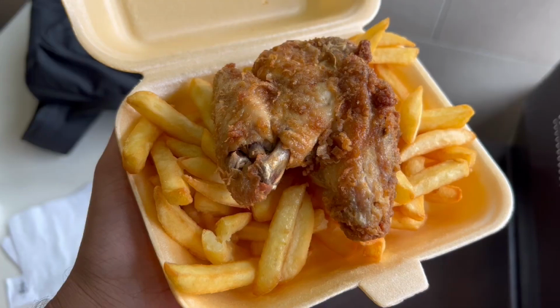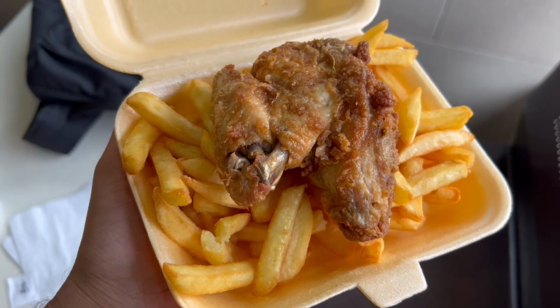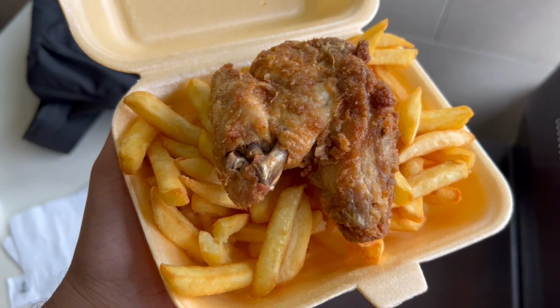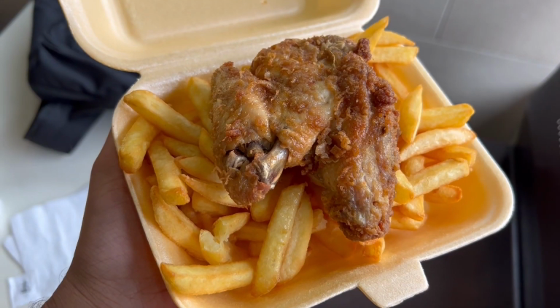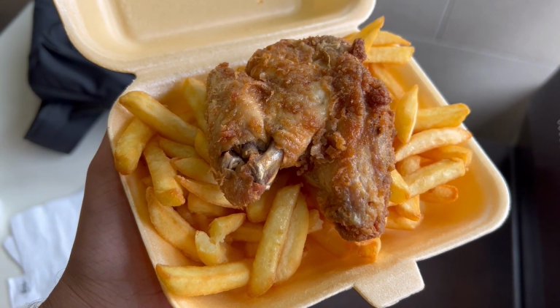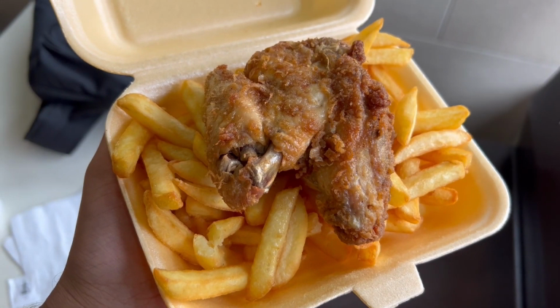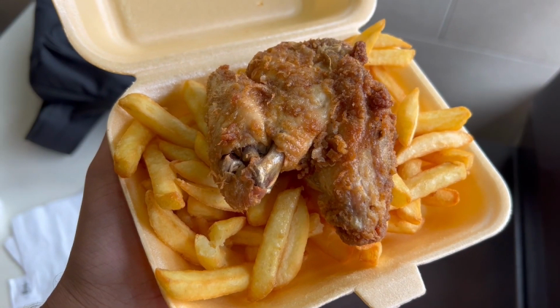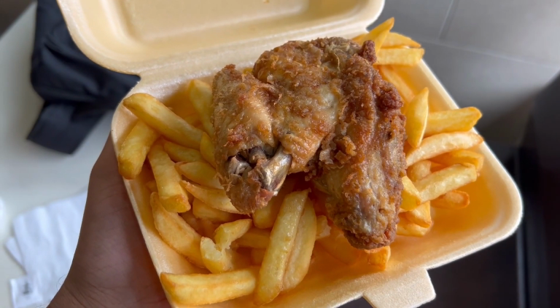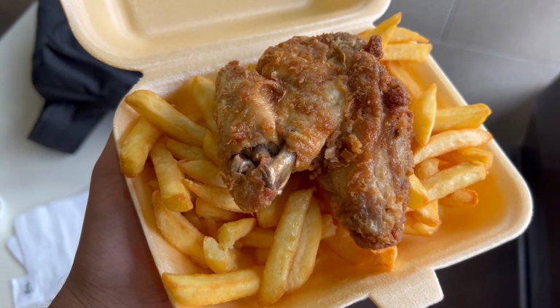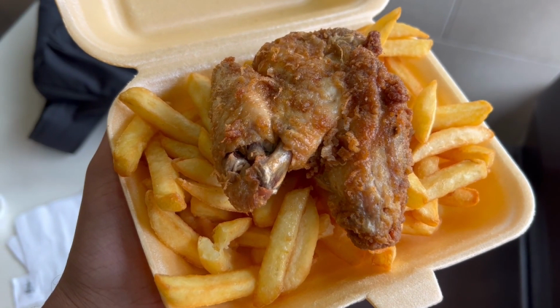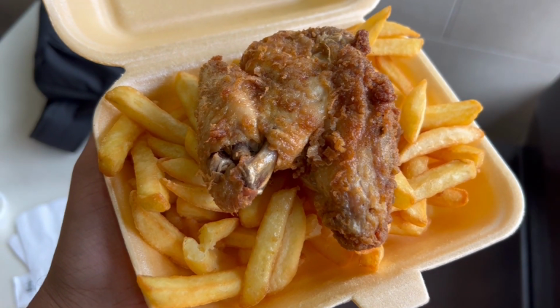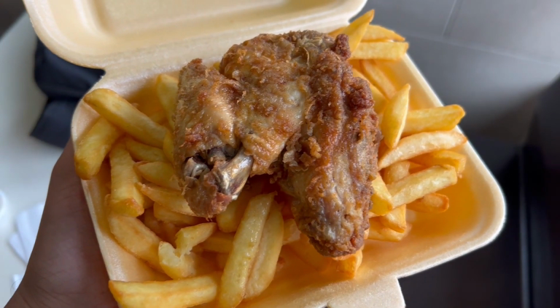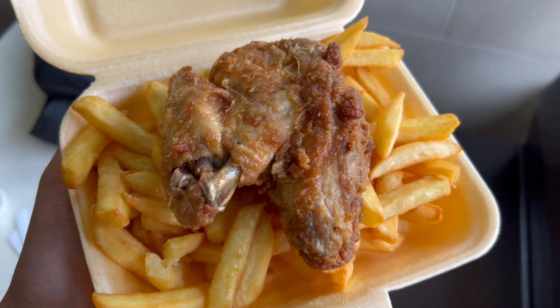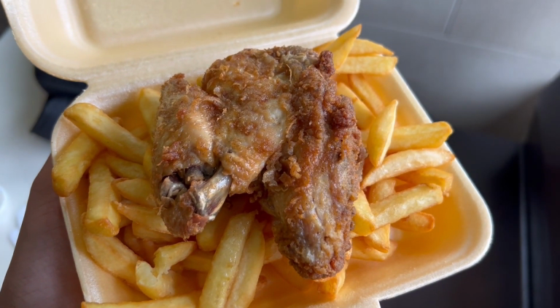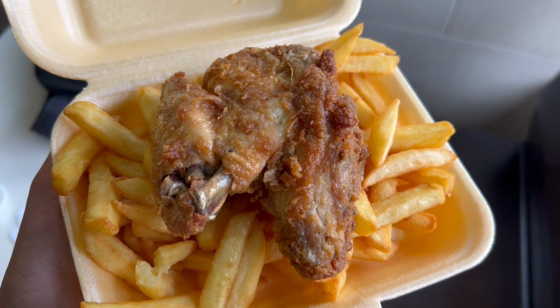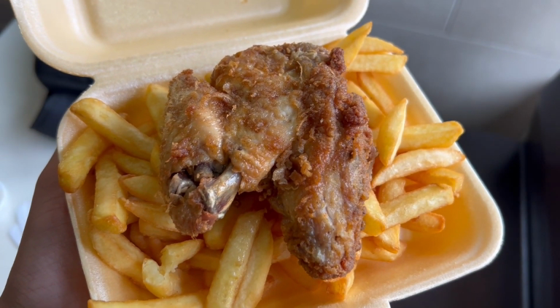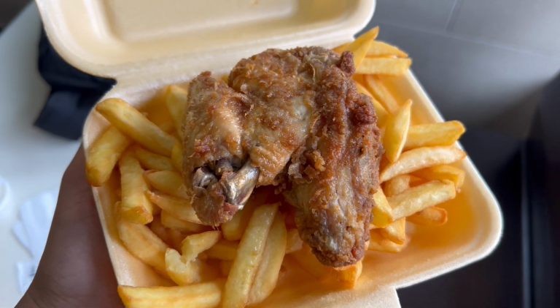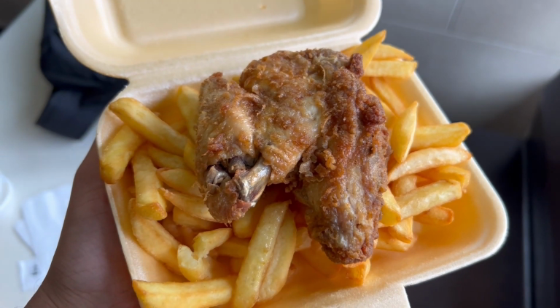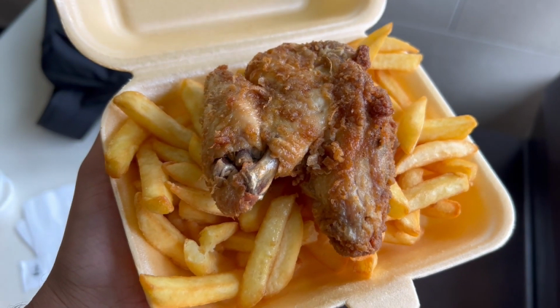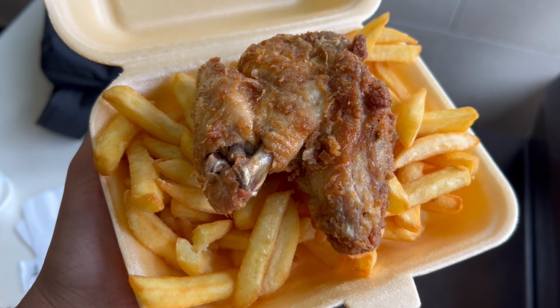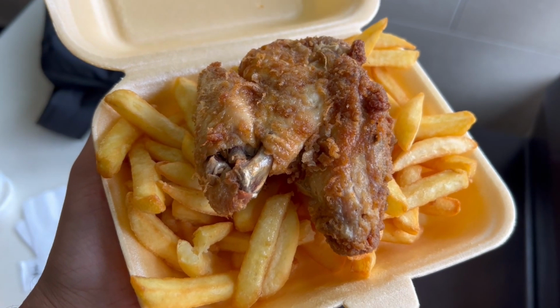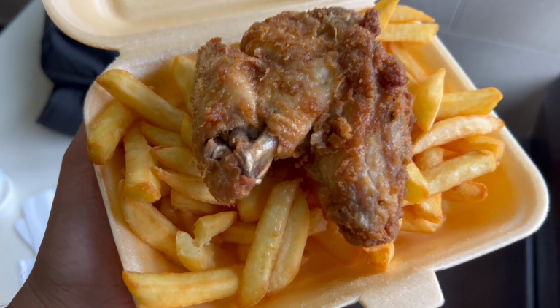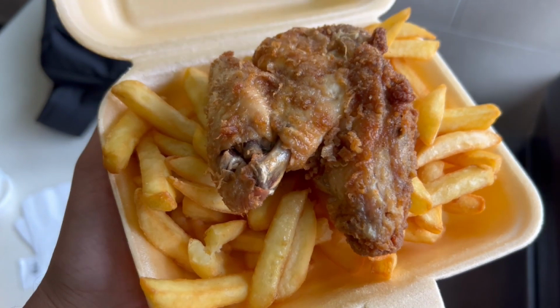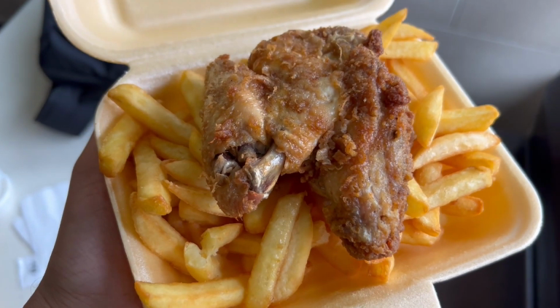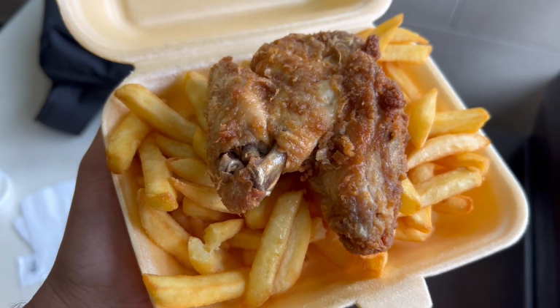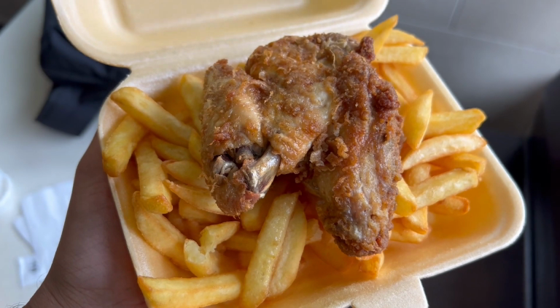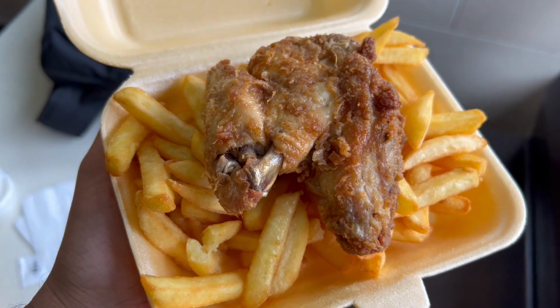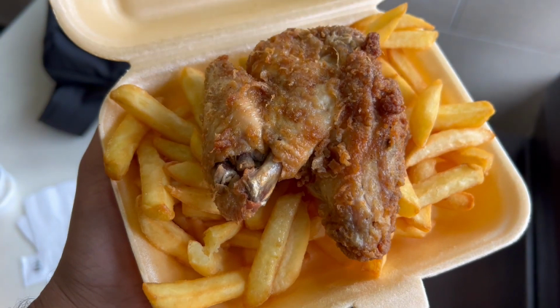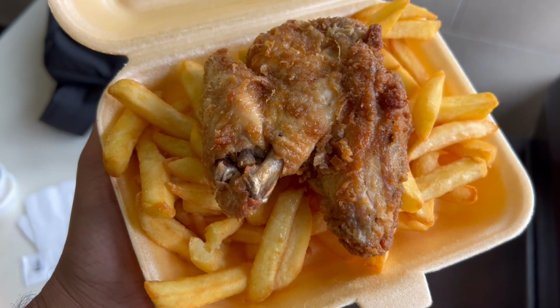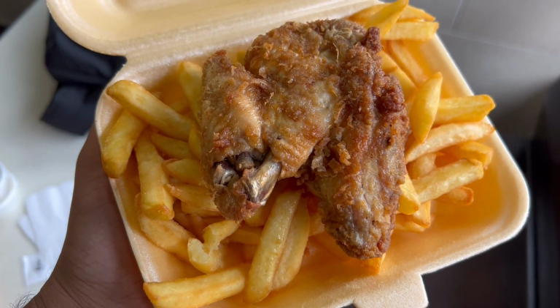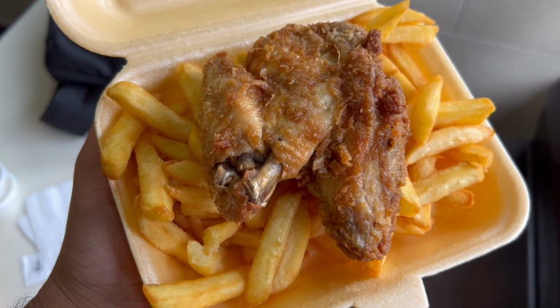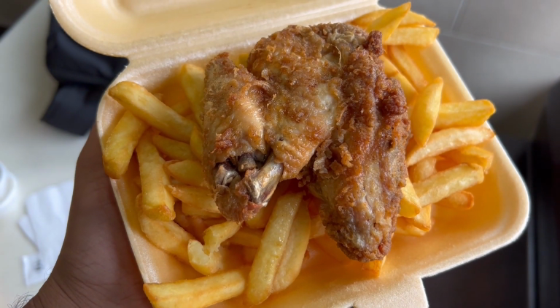So guys, this is the chicken and chips. I got one piece — I've got a lot of food to go through, but yeah, let's try this.